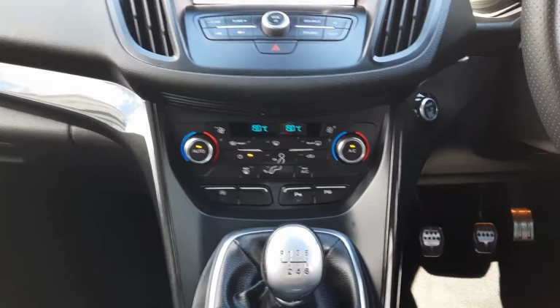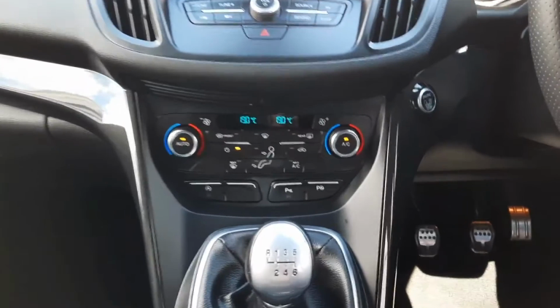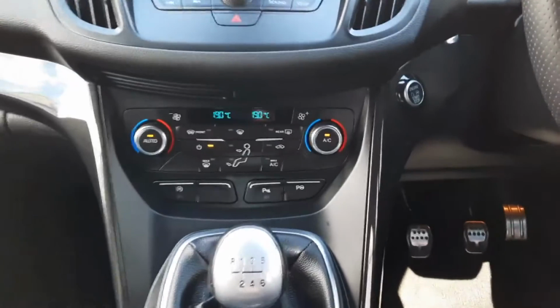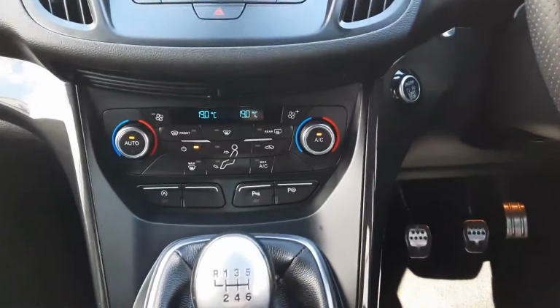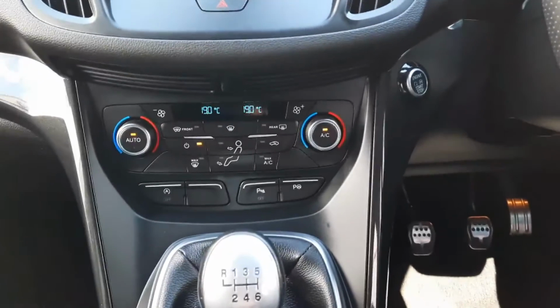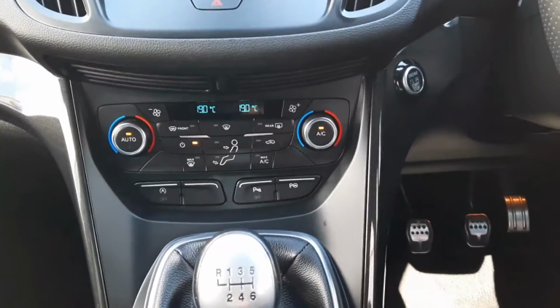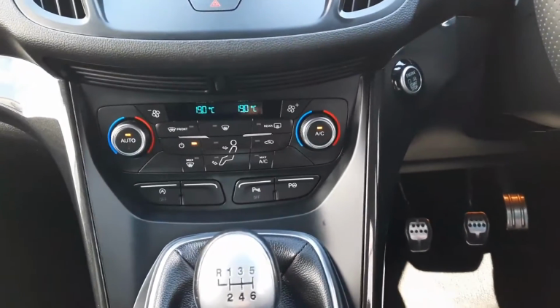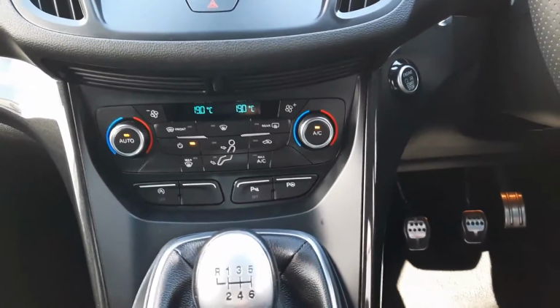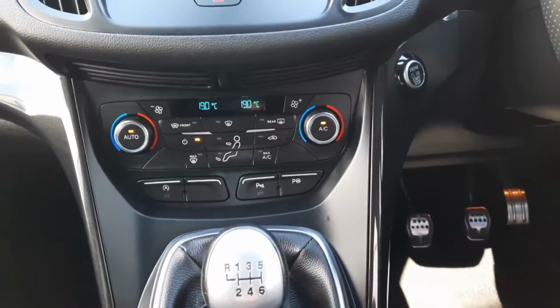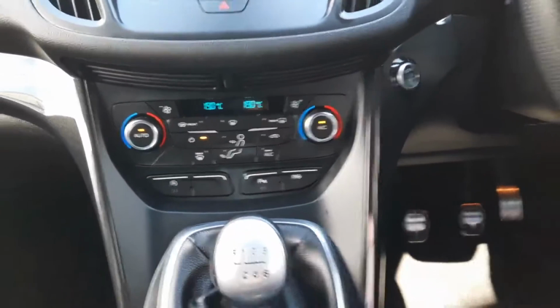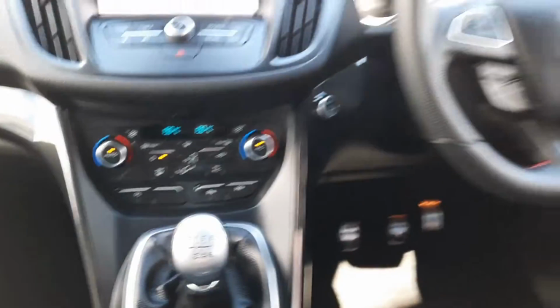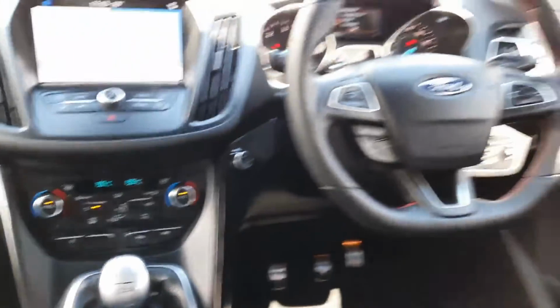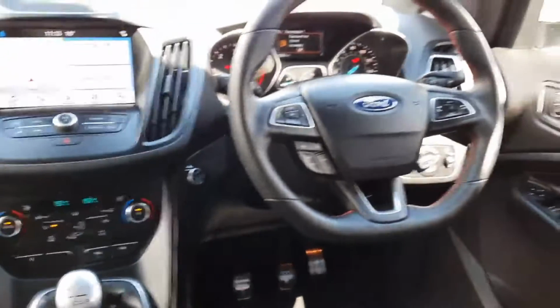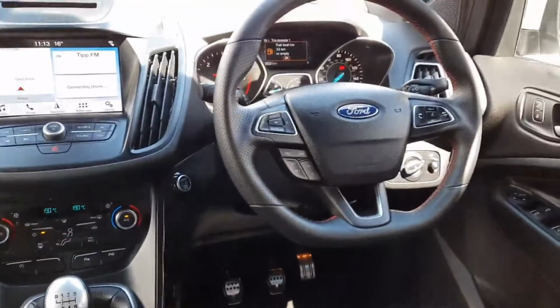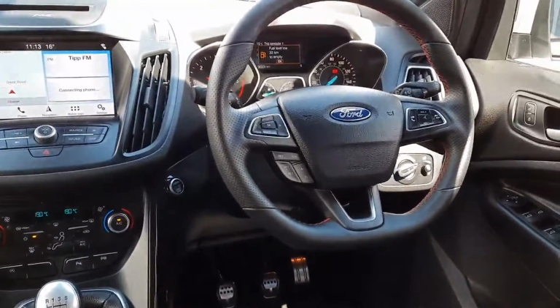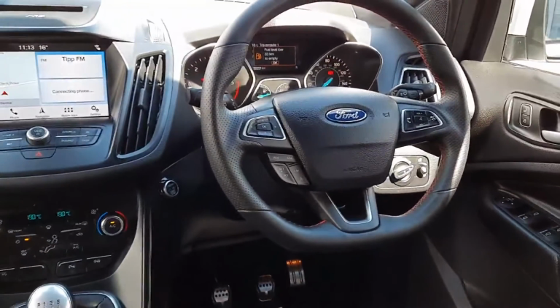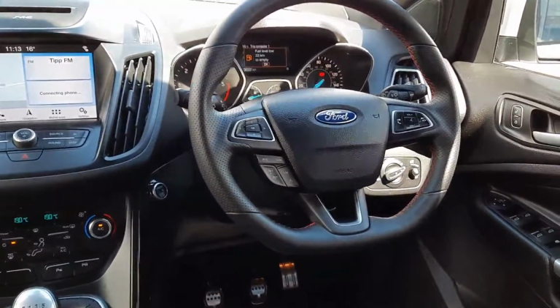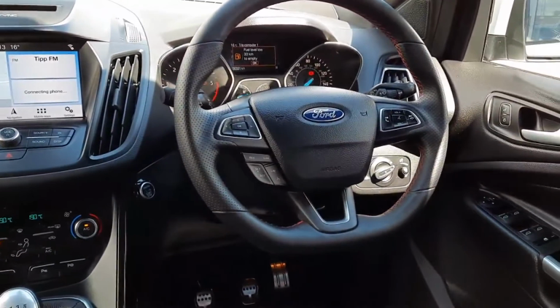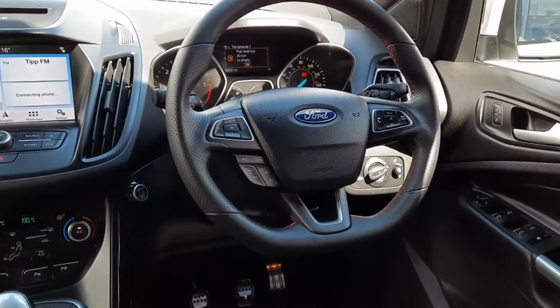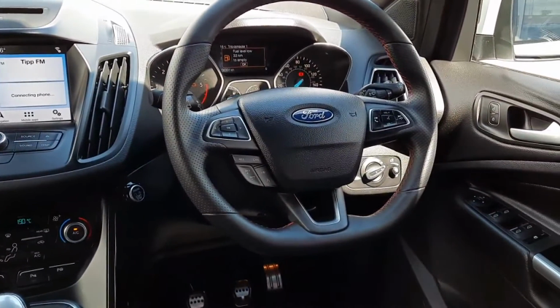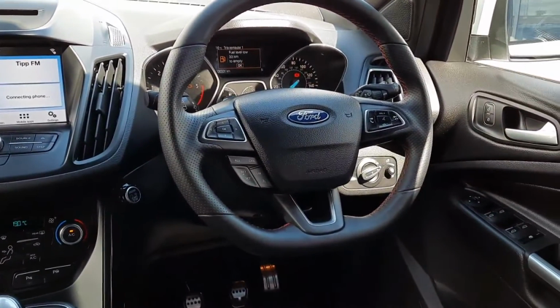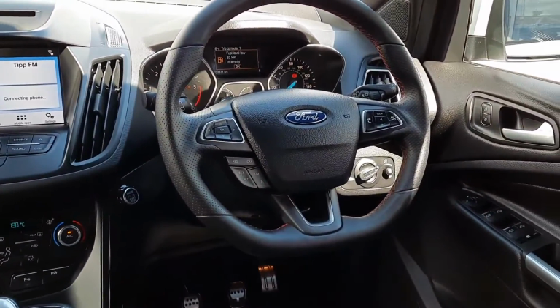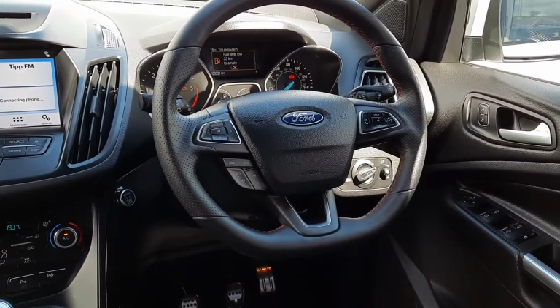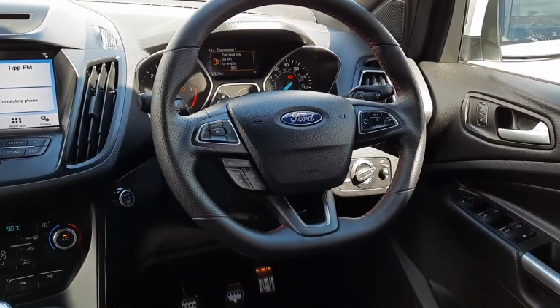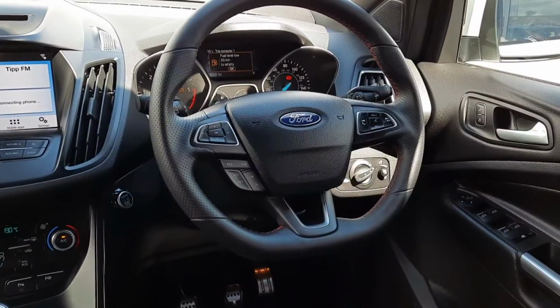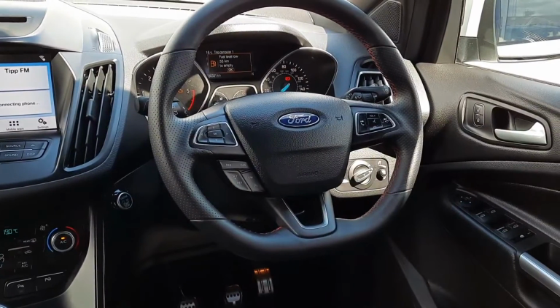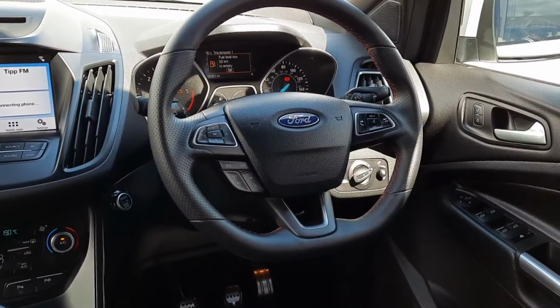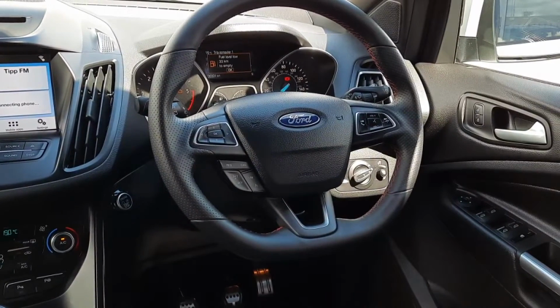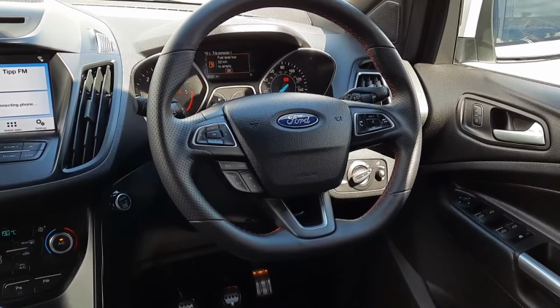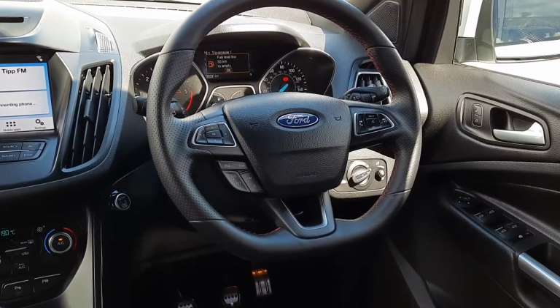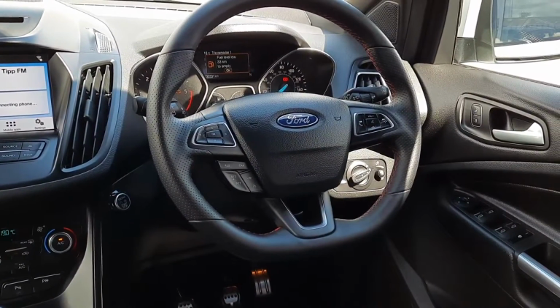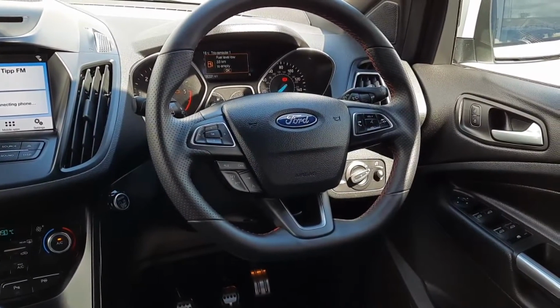The car also features the self-parking system. Across here, a leather multi-function steering wheel with radio, phone controls, and cruise control all up here.